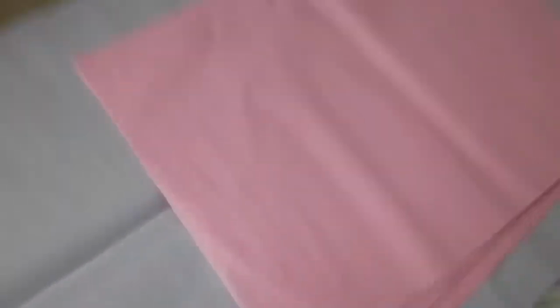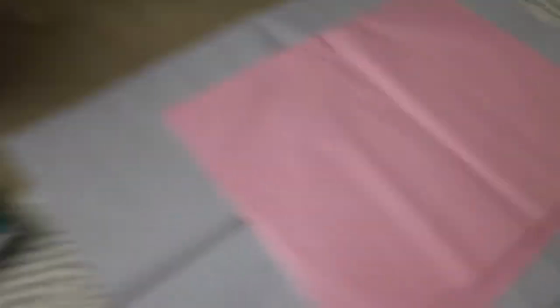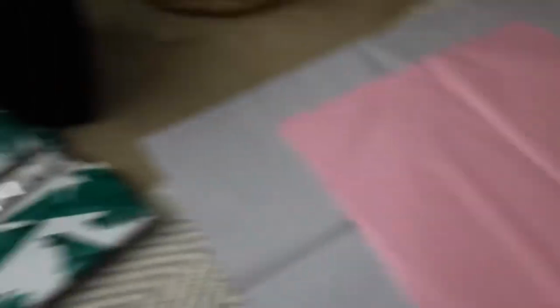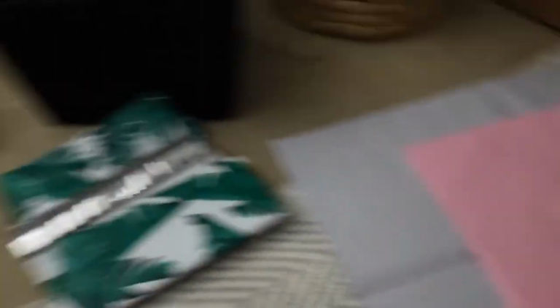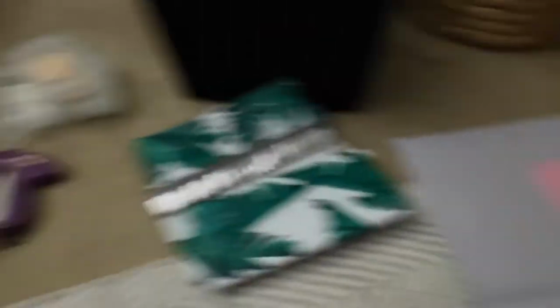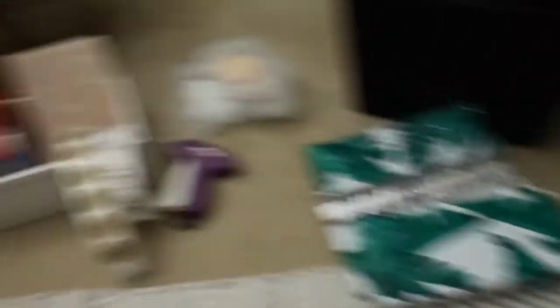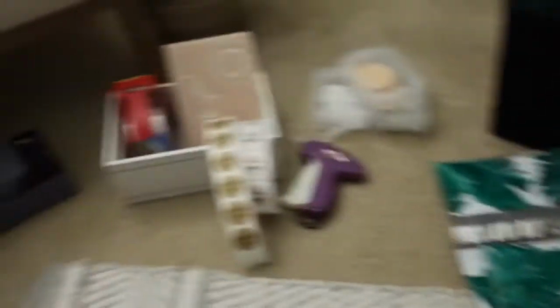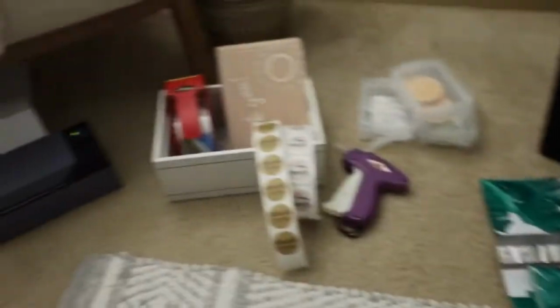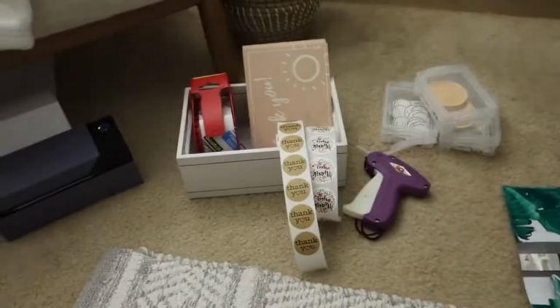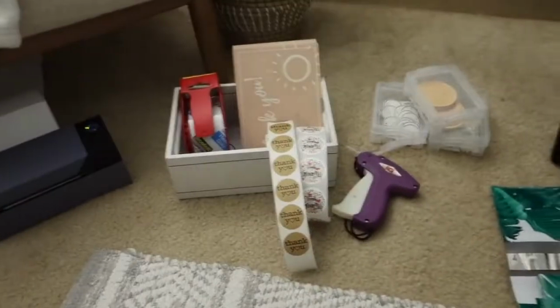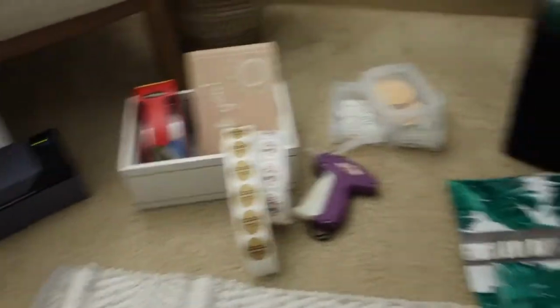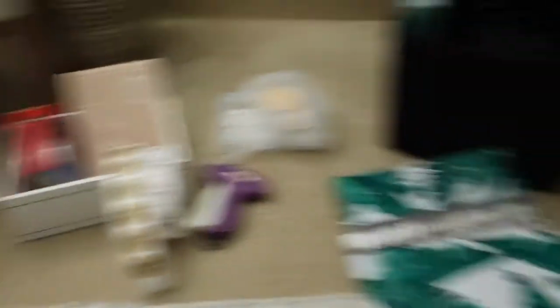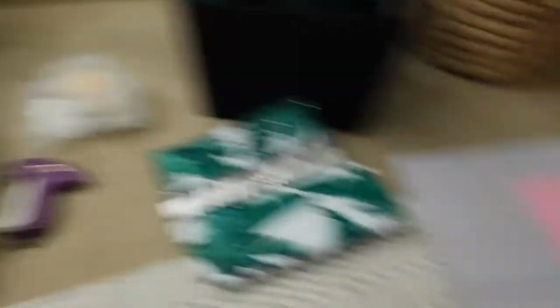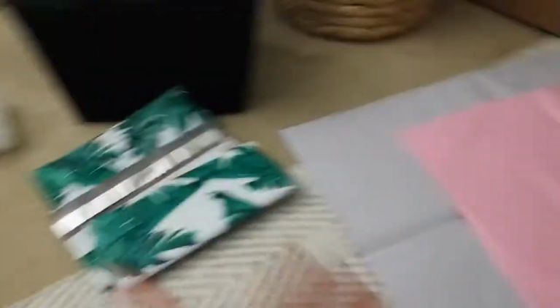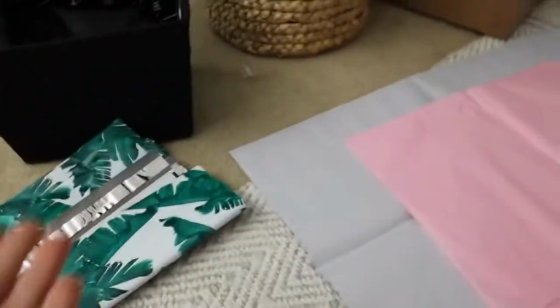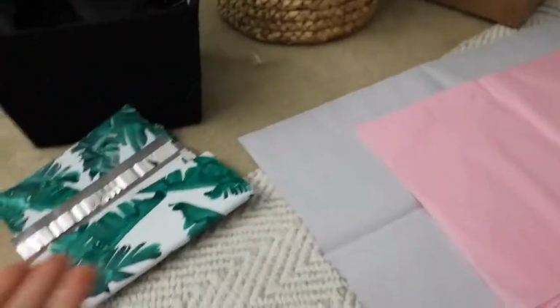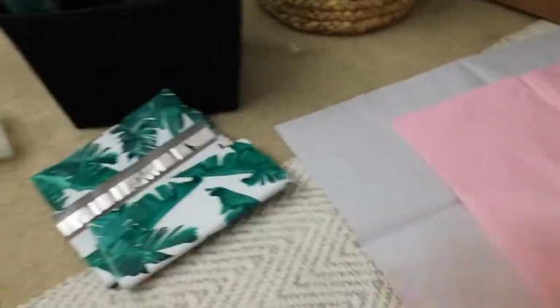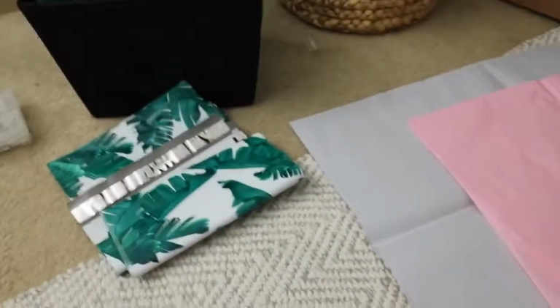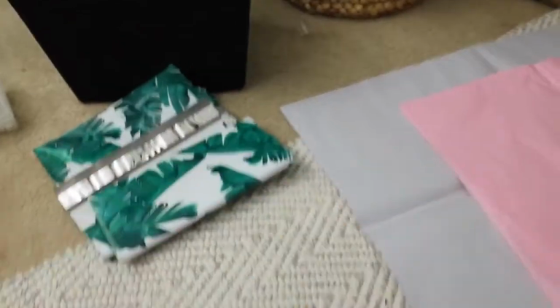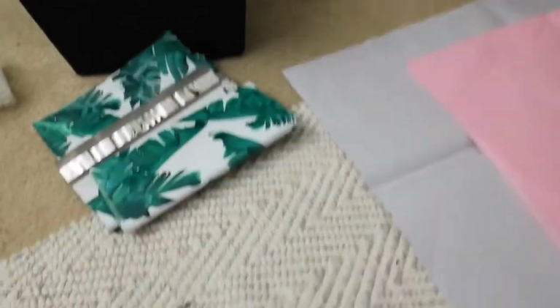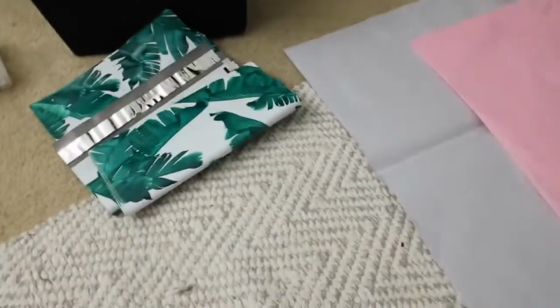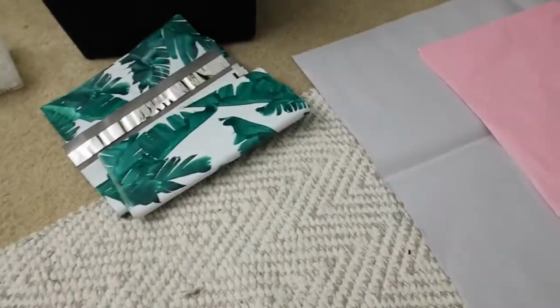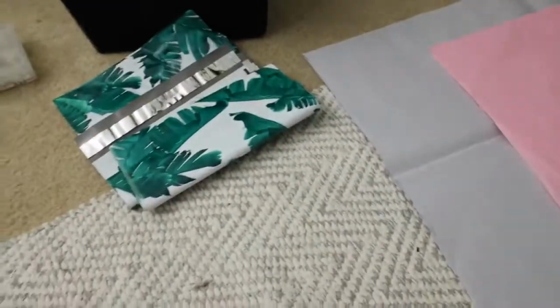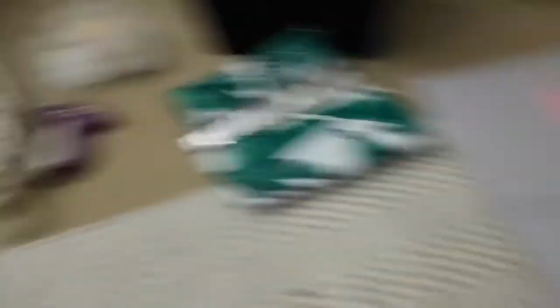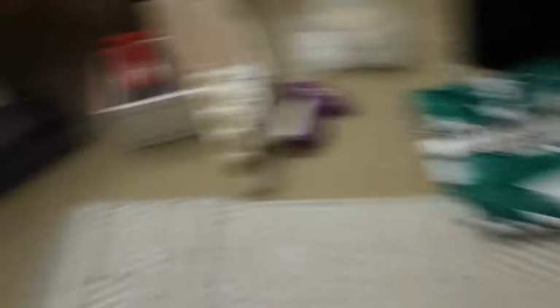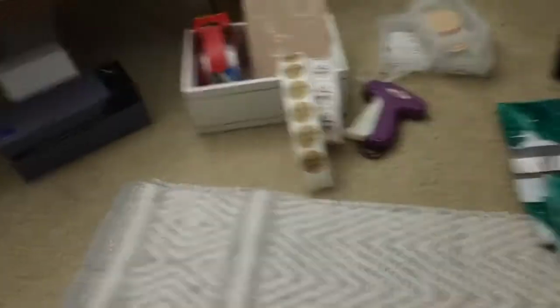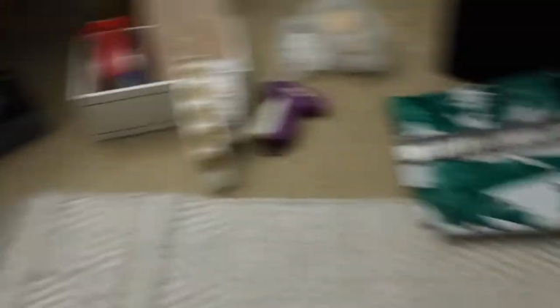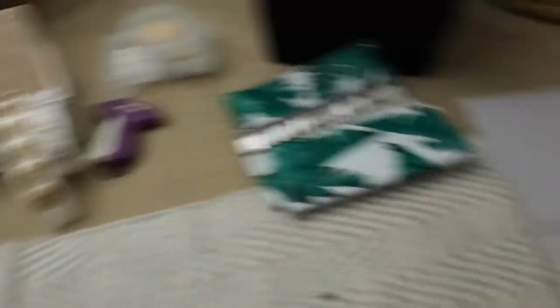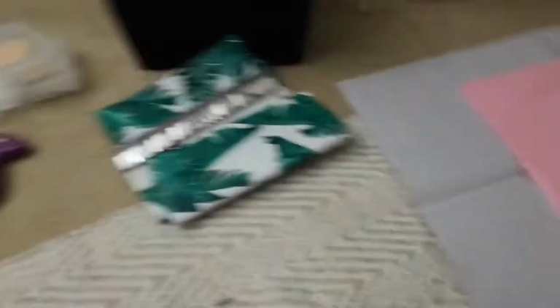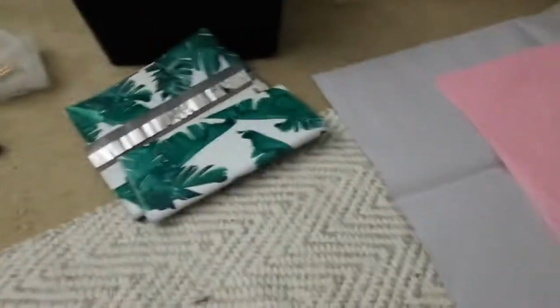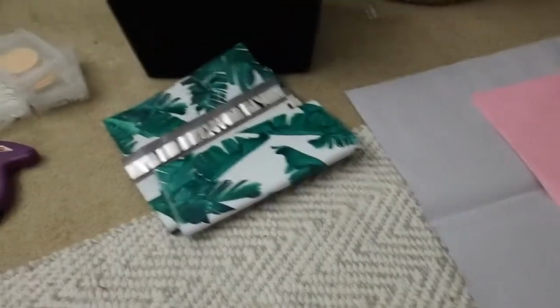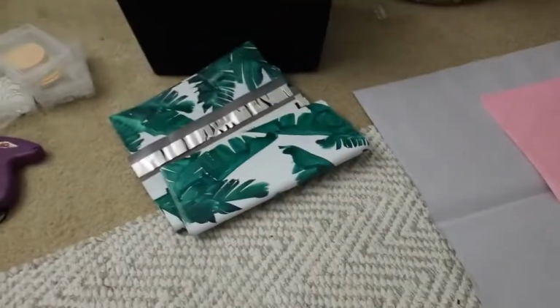So here's my setup and I just go over to my closet, grab the stuff, print the label, and package.